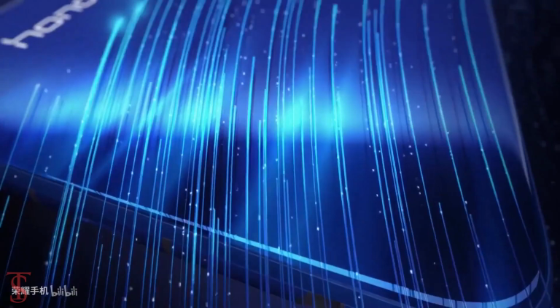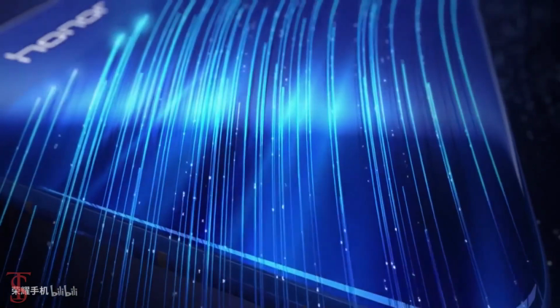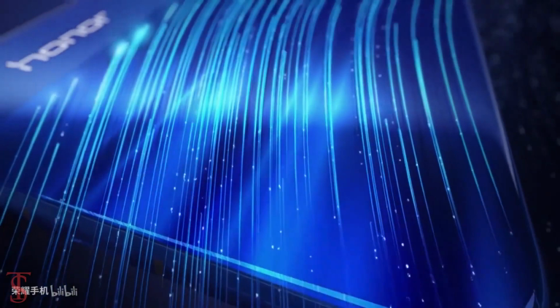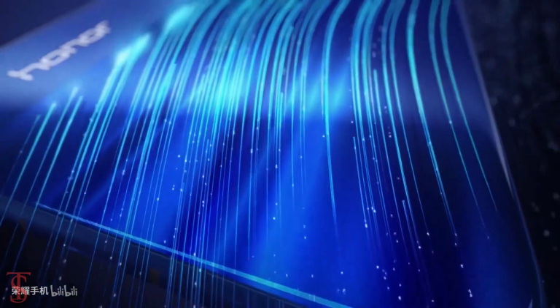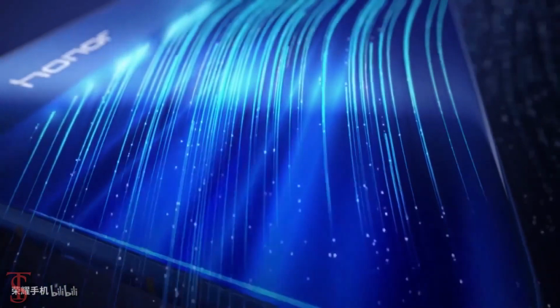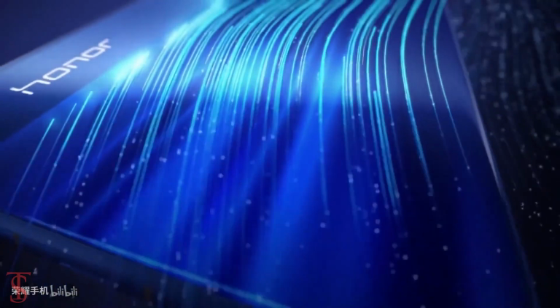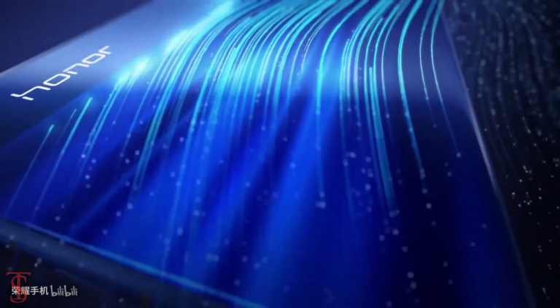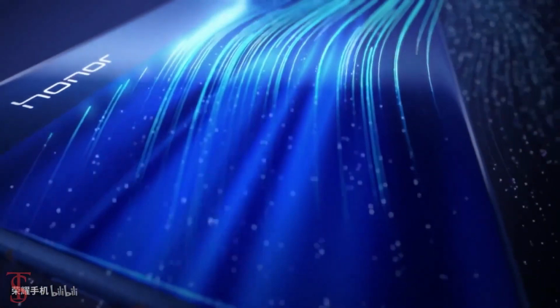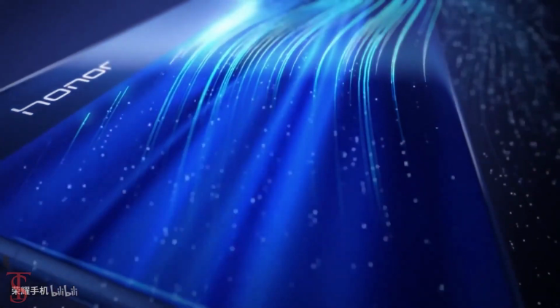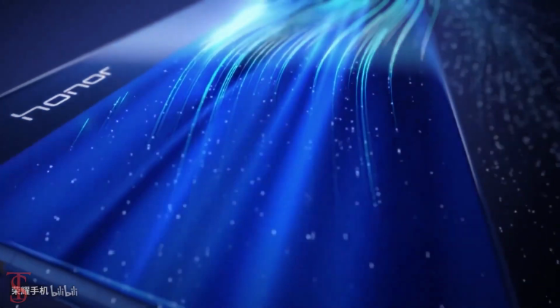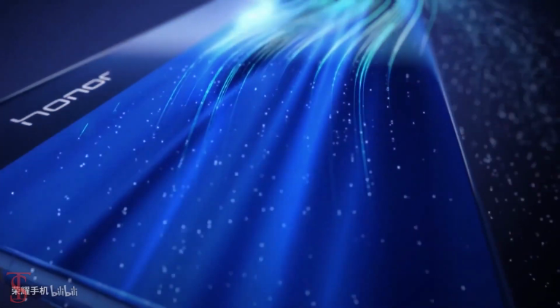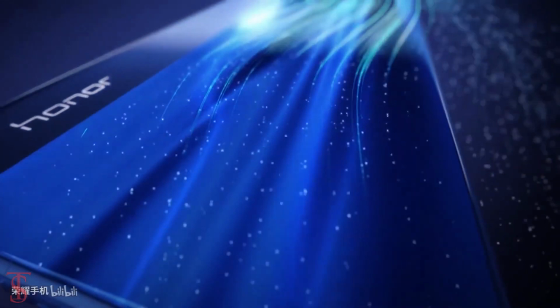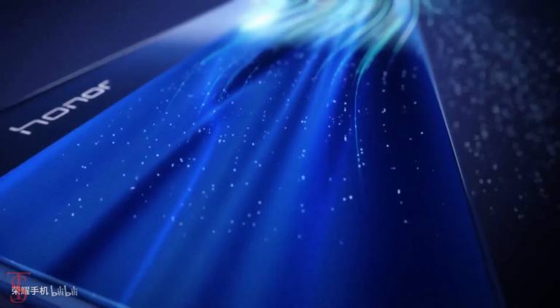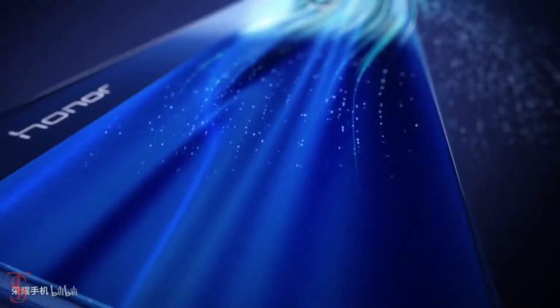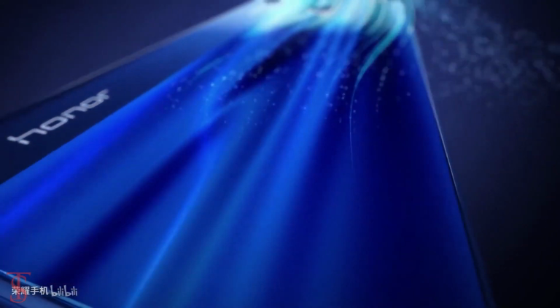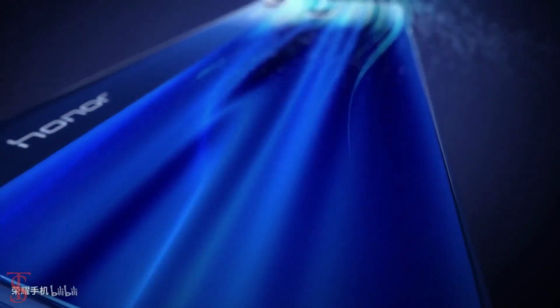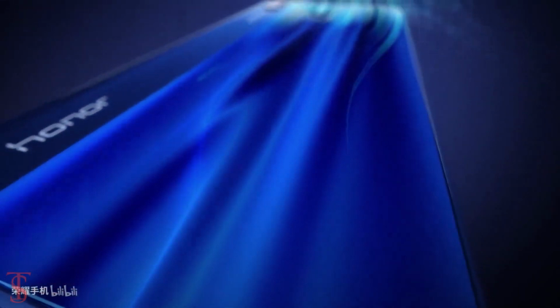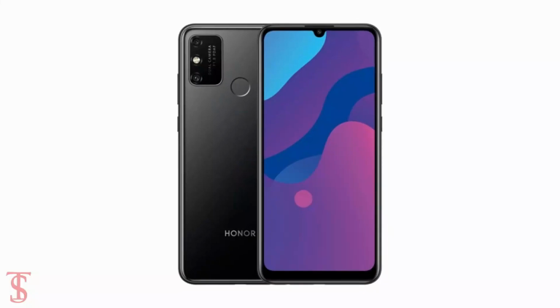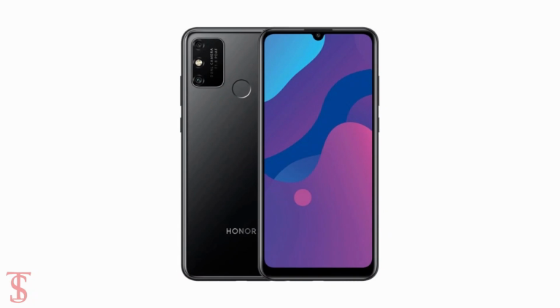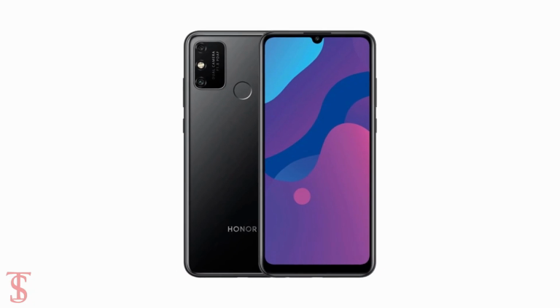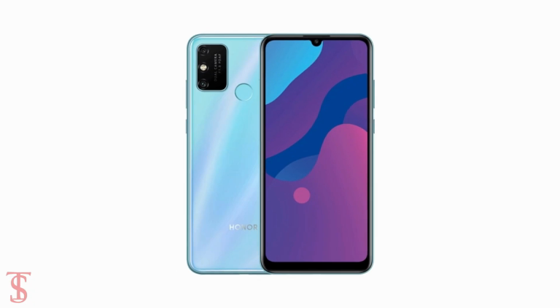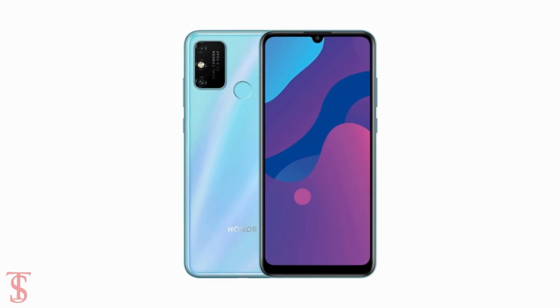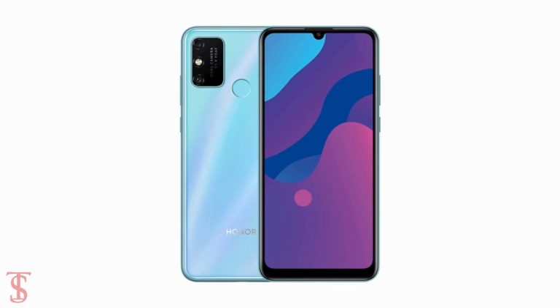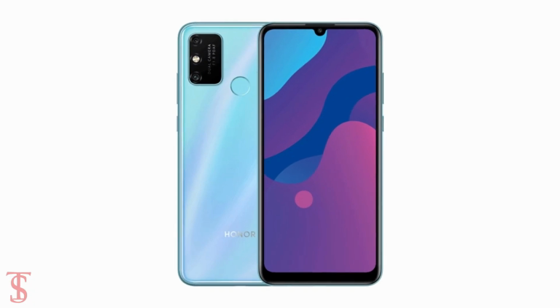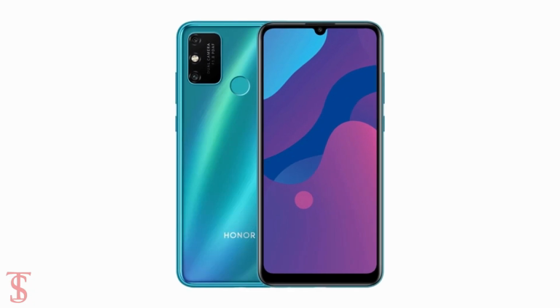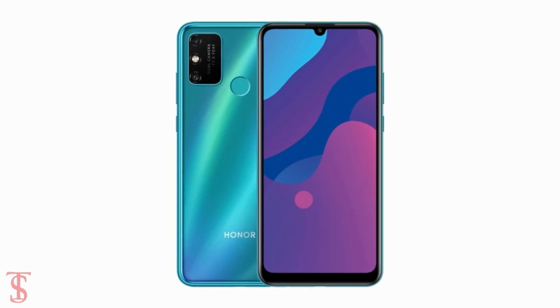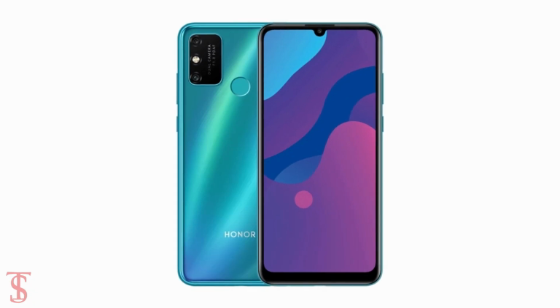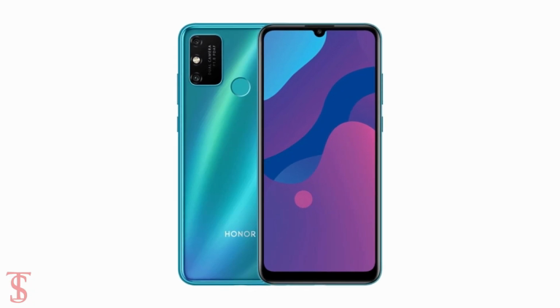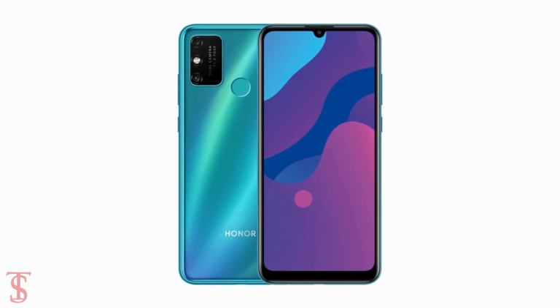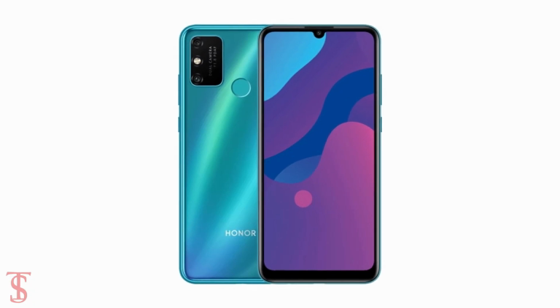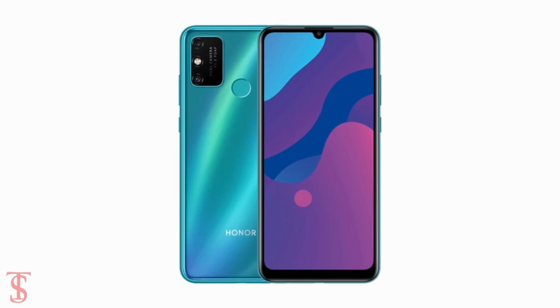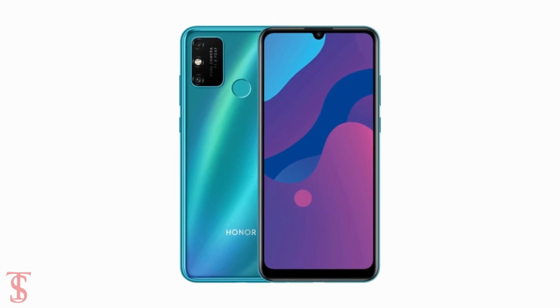The leak renders also suggest the phone will come in black, blue, and green color options.